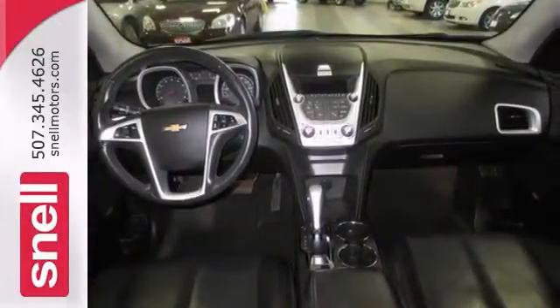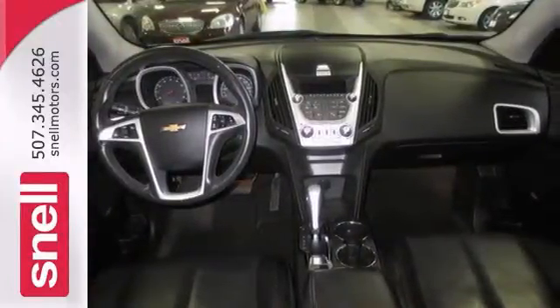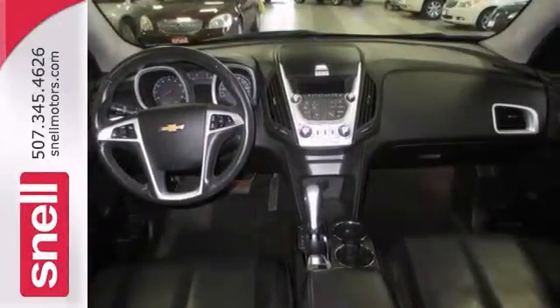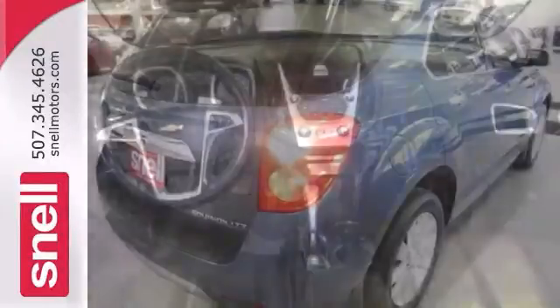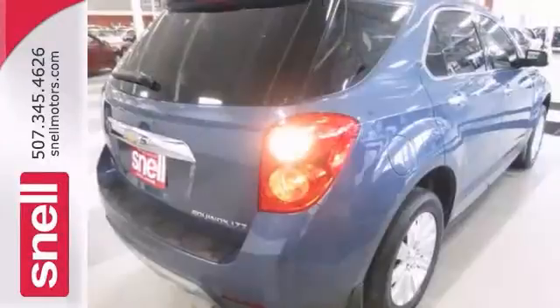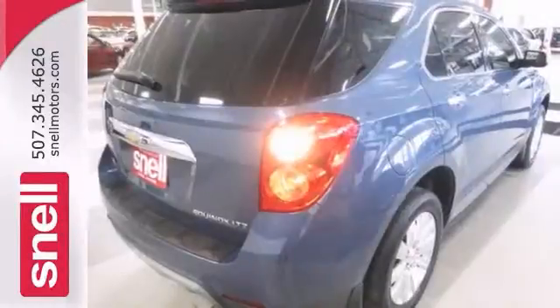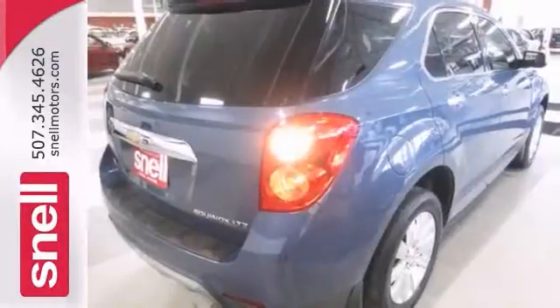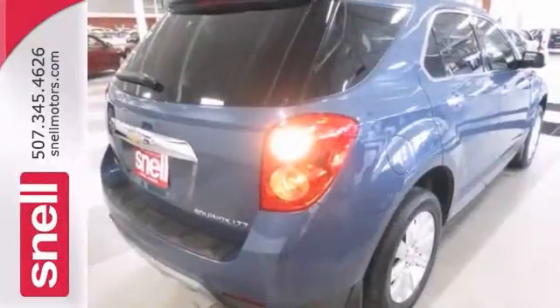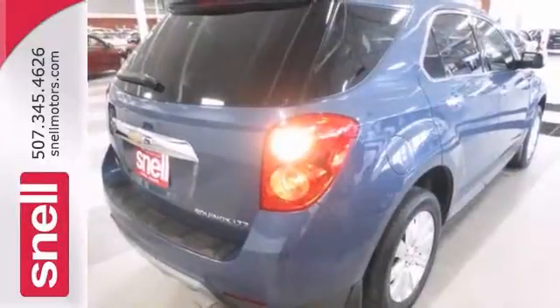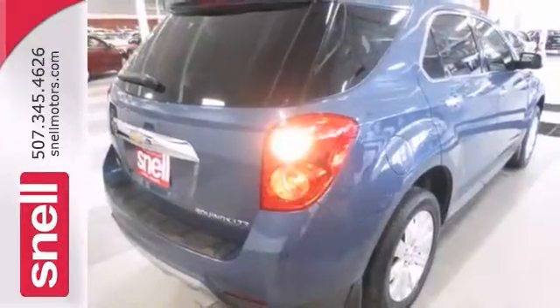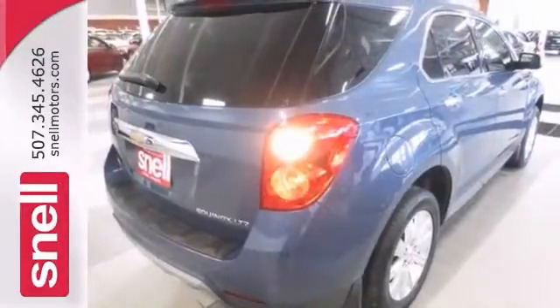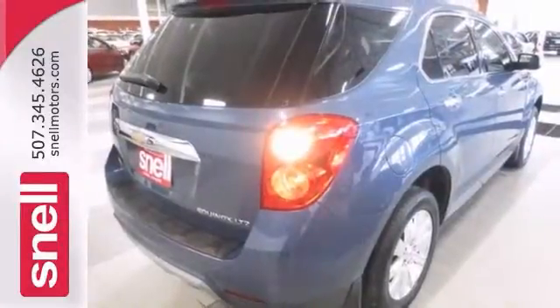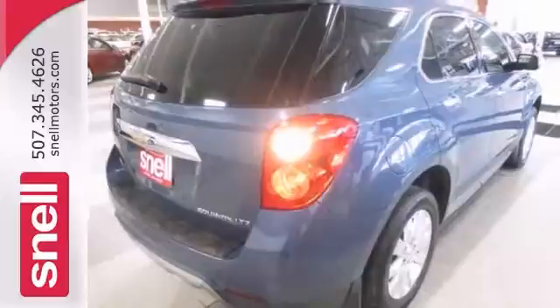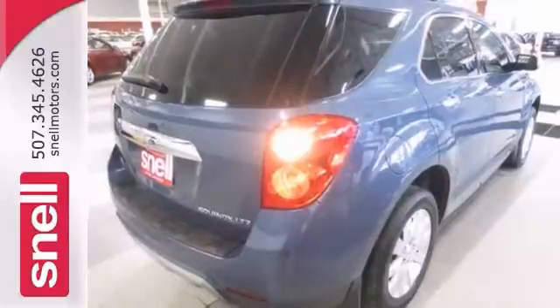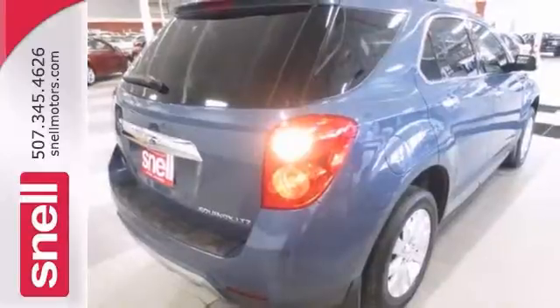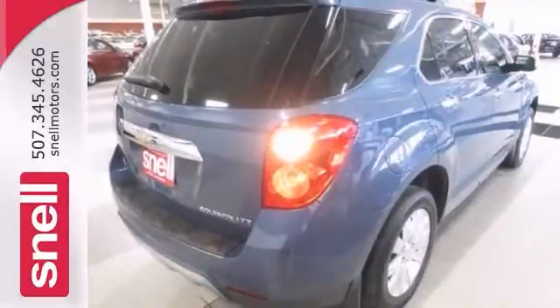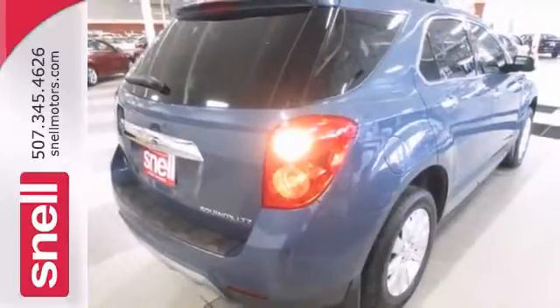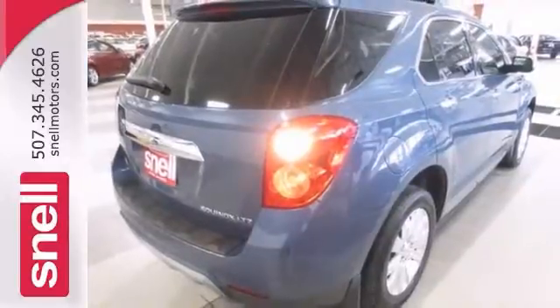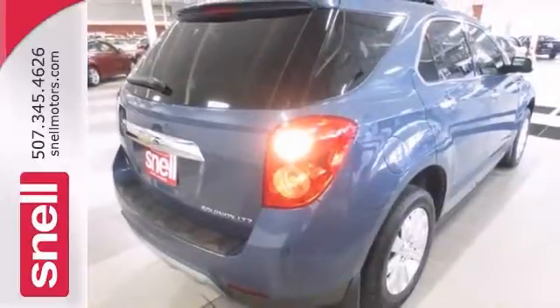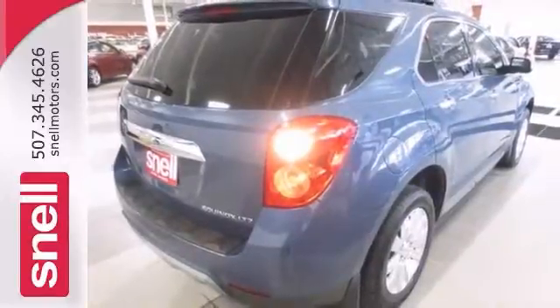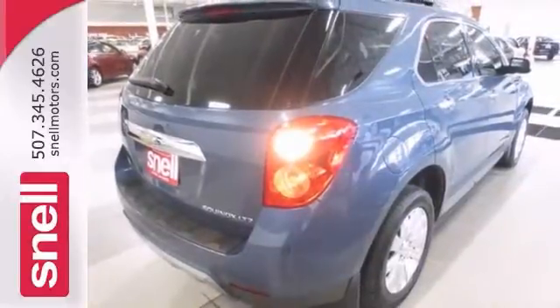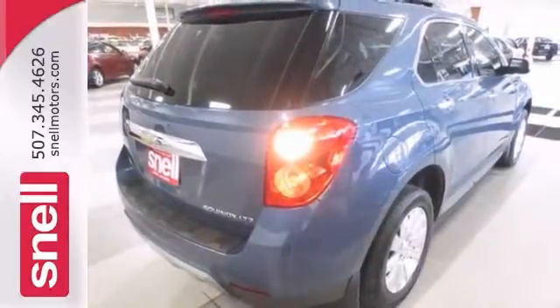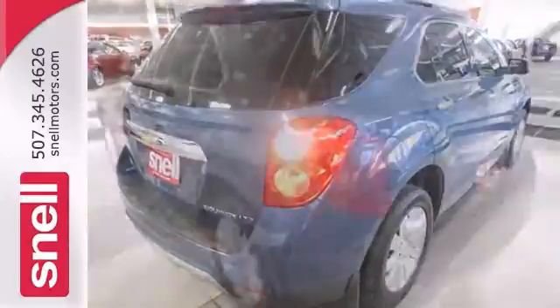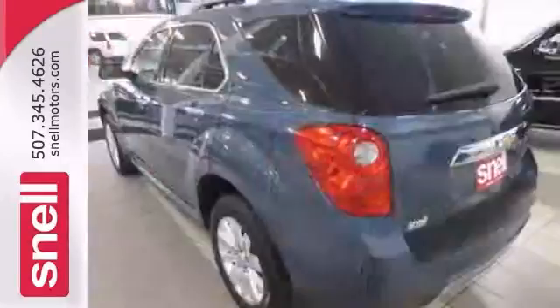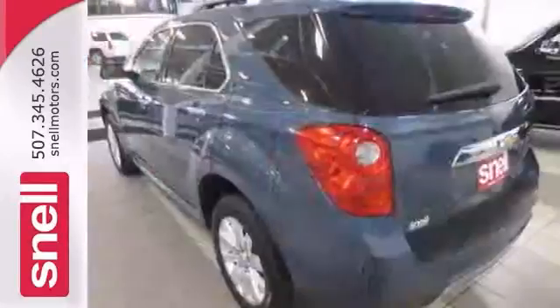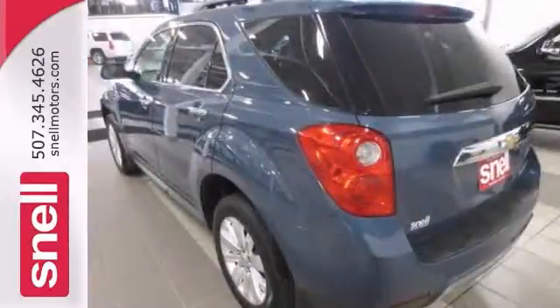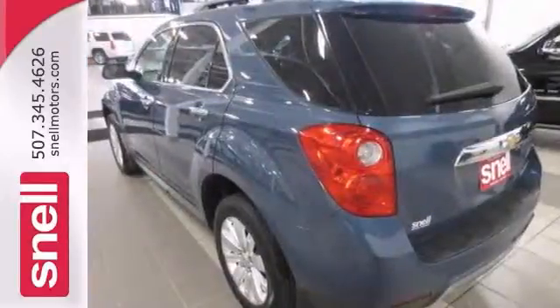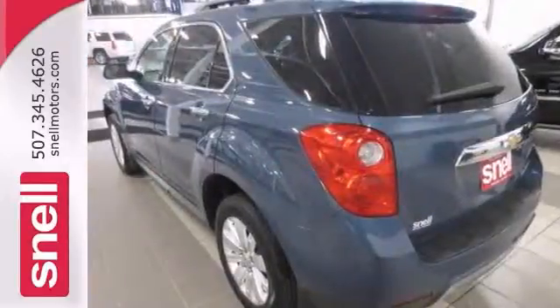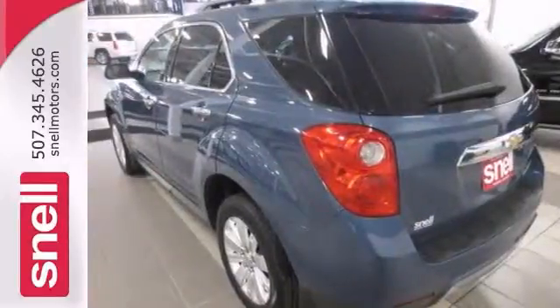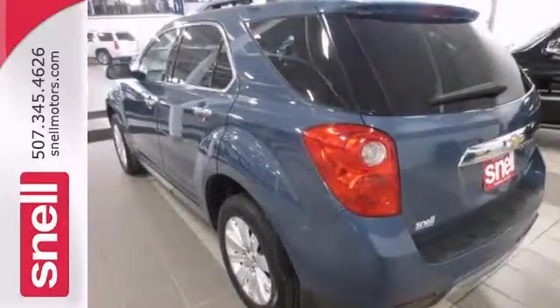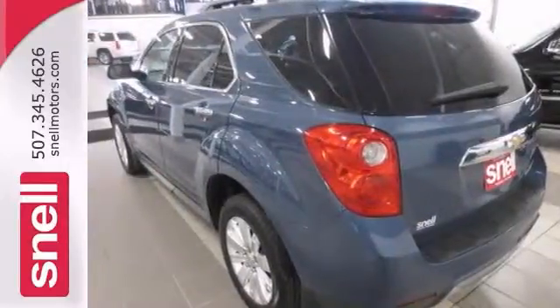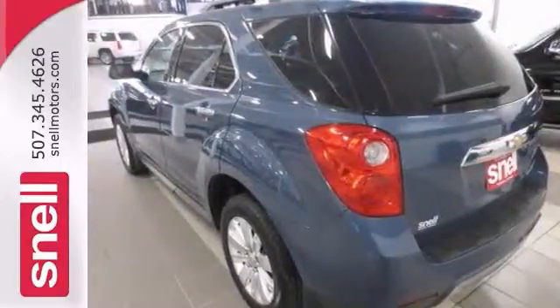It also comes with available navigation, remote start, and sunroof. Stop by for a test drive today.